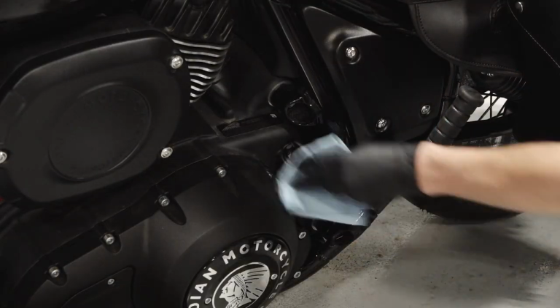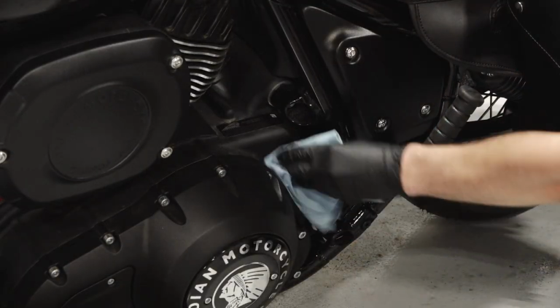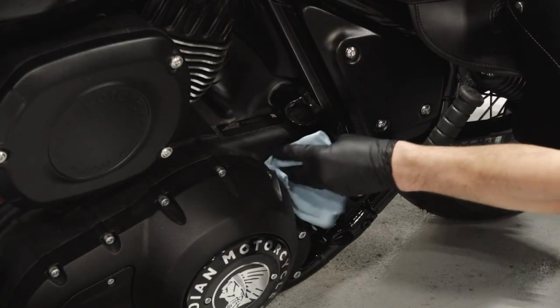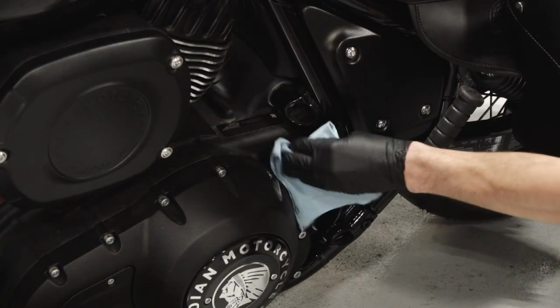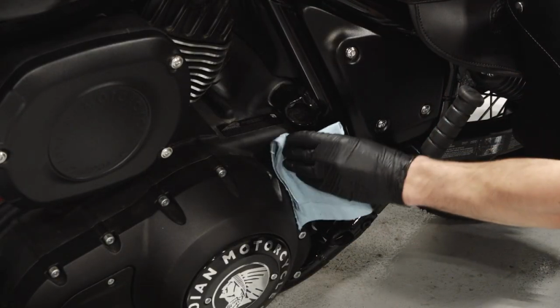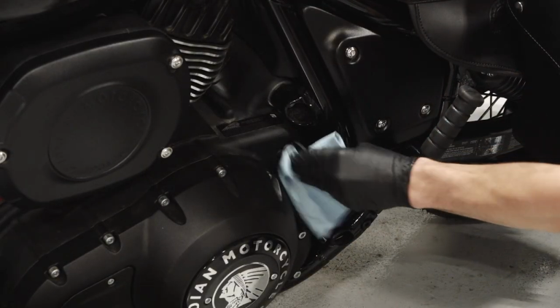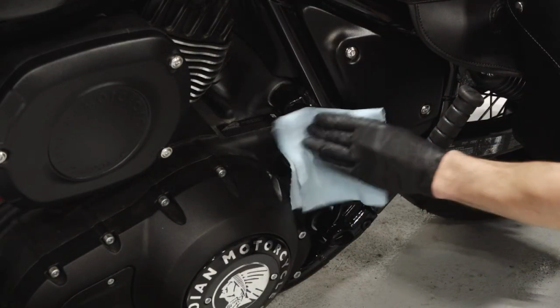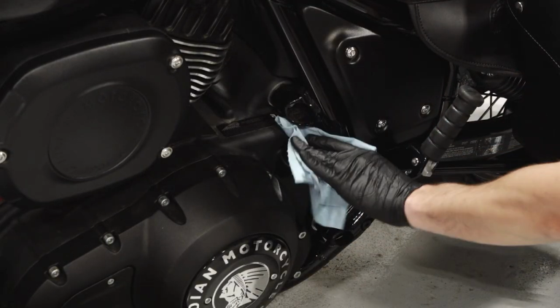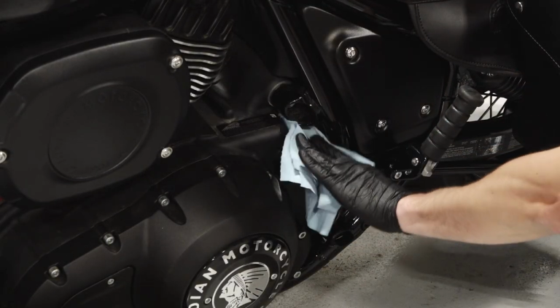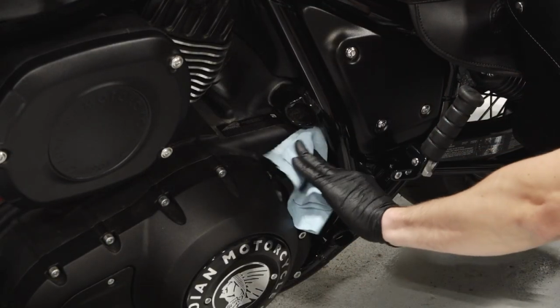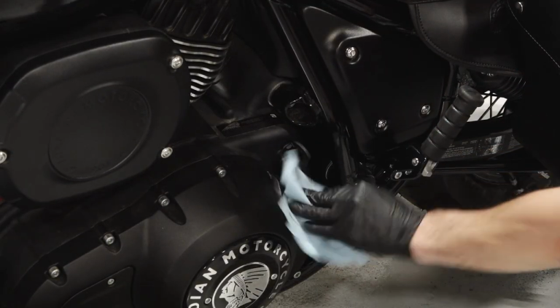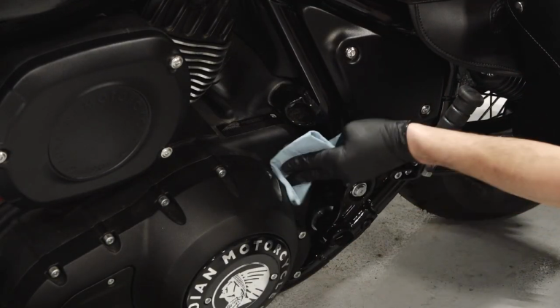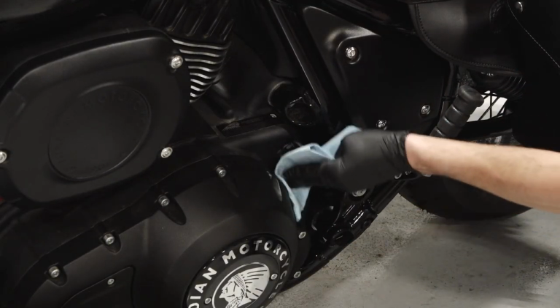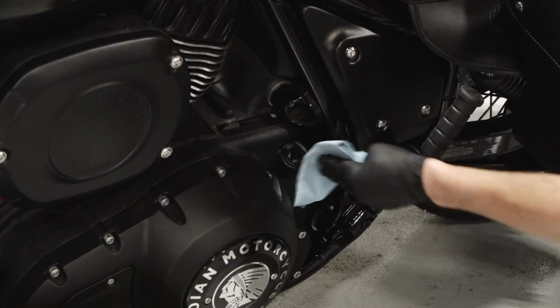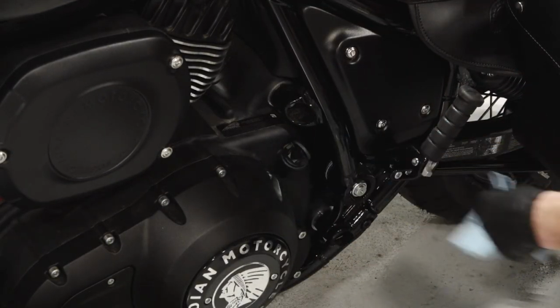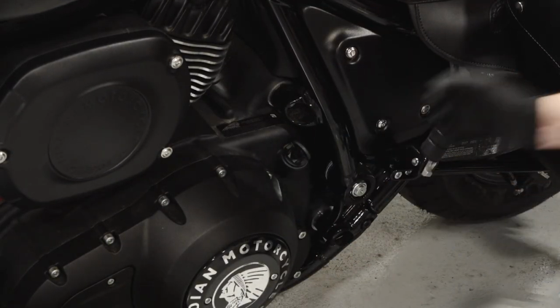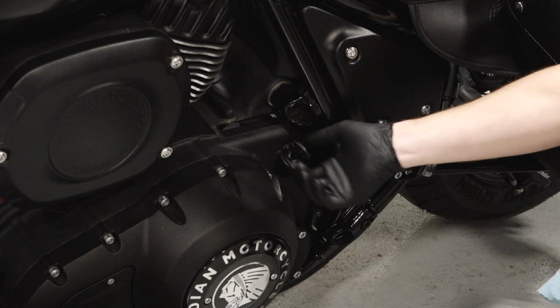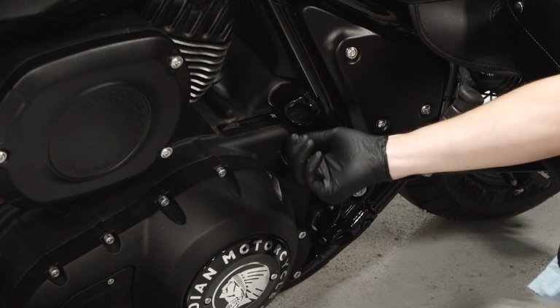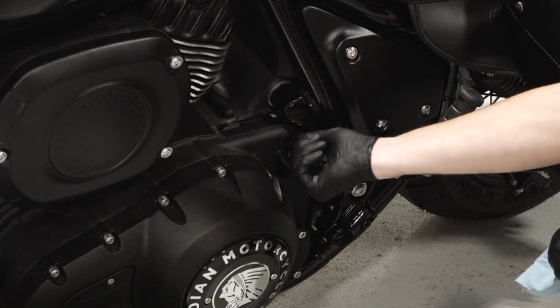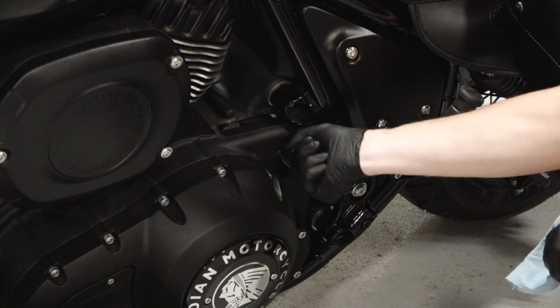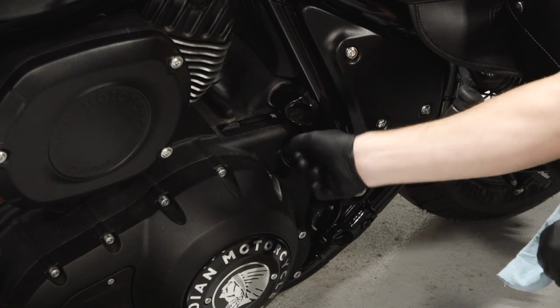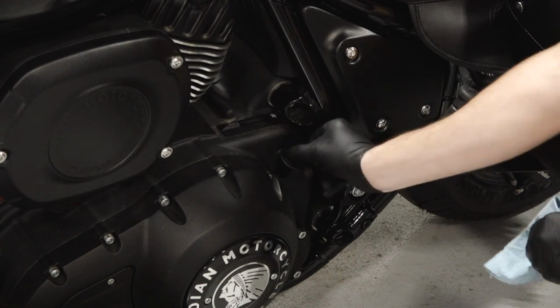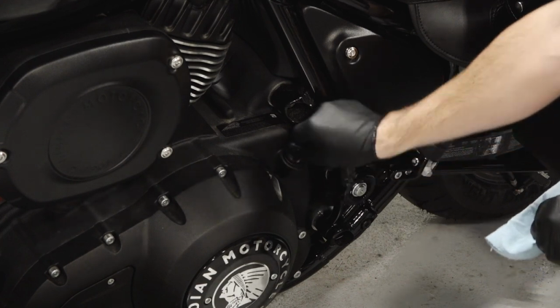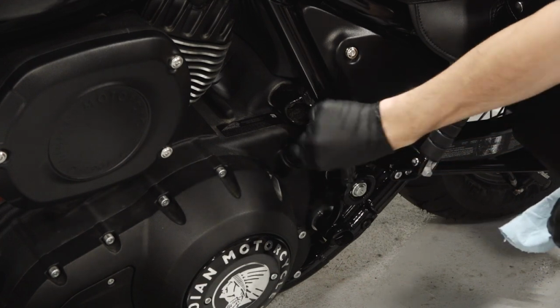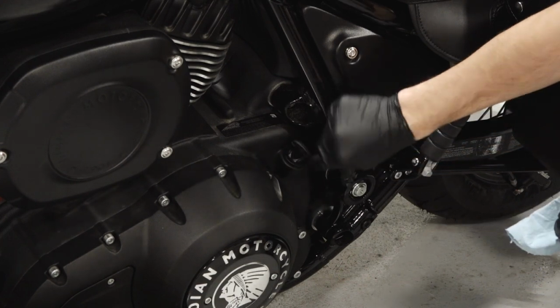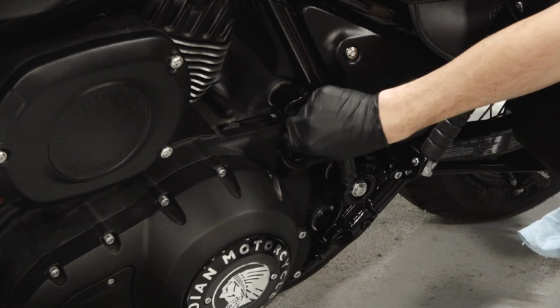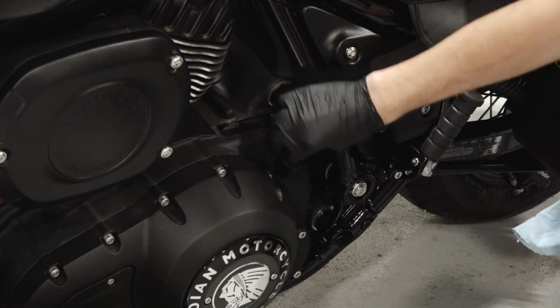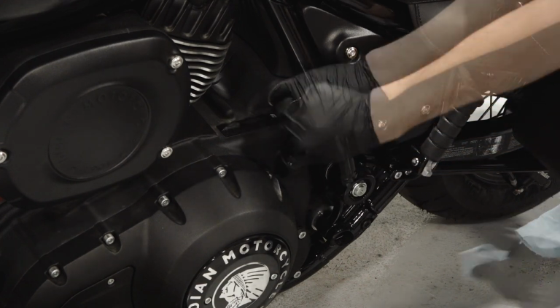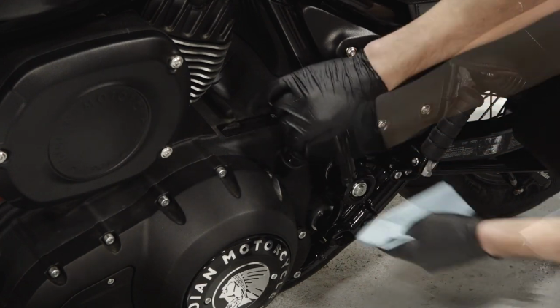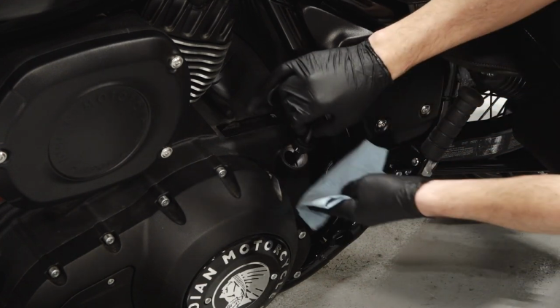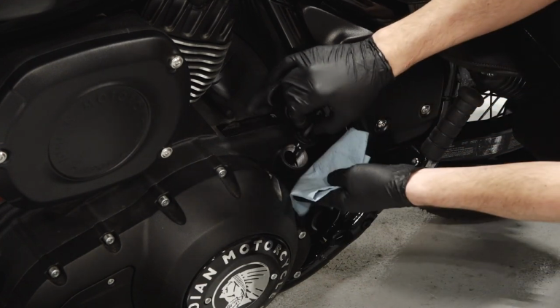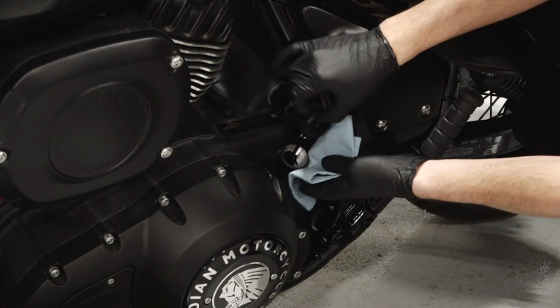Next, clean the area around the oil dipstick. Then remove the dipstick and set aside.